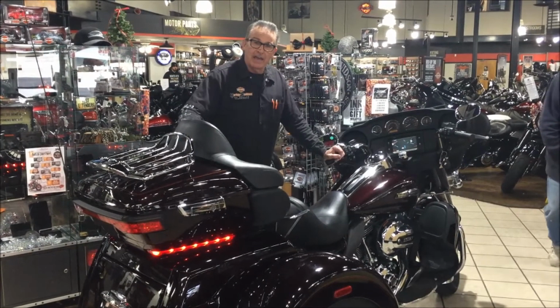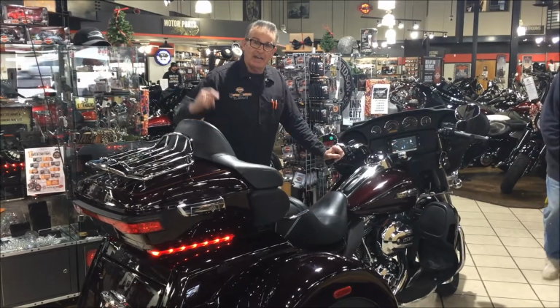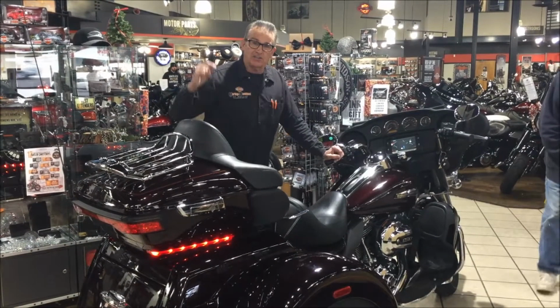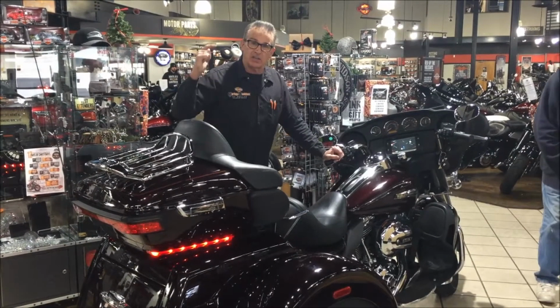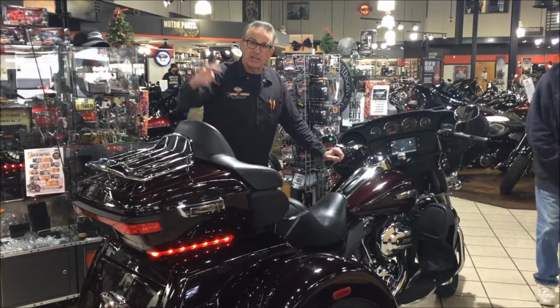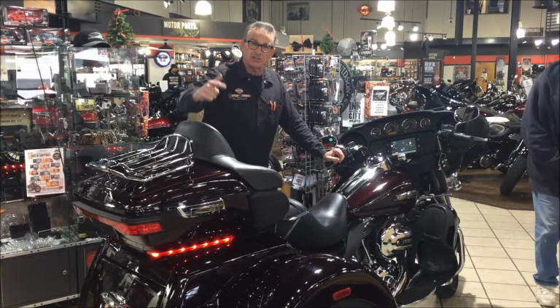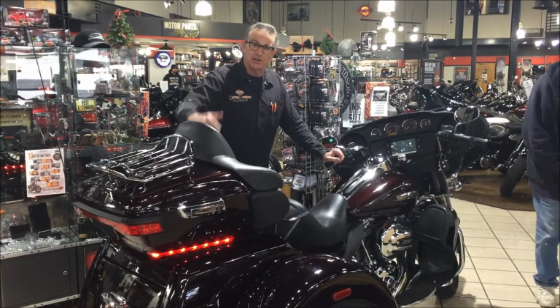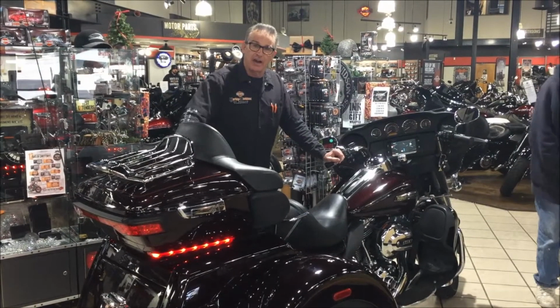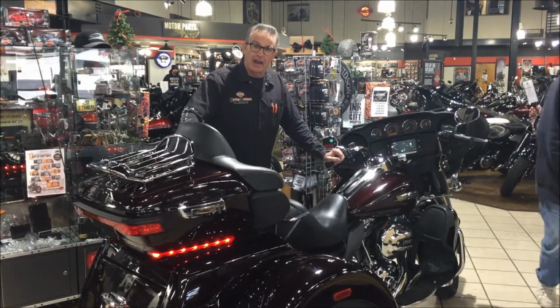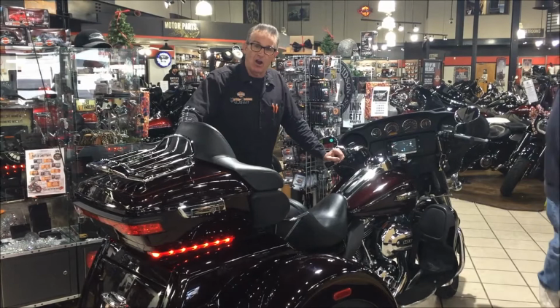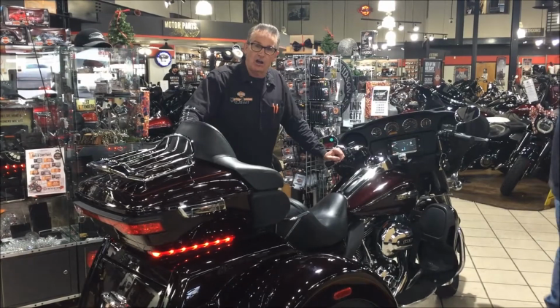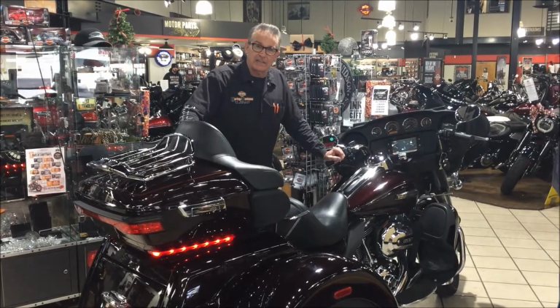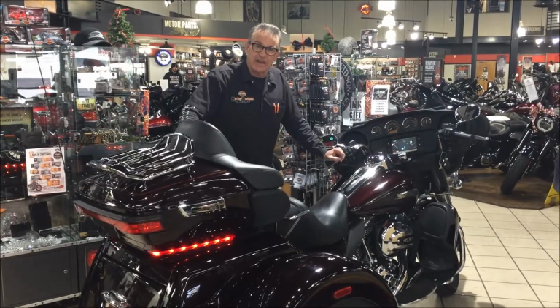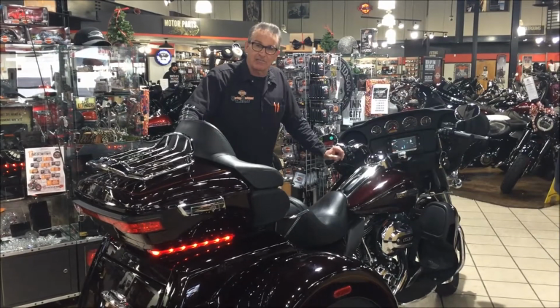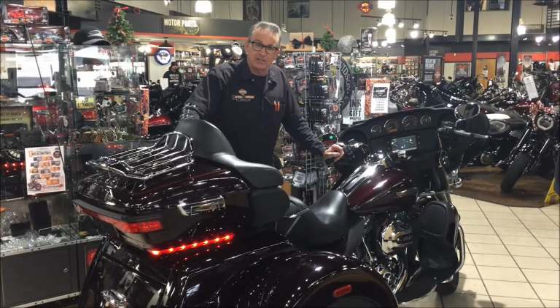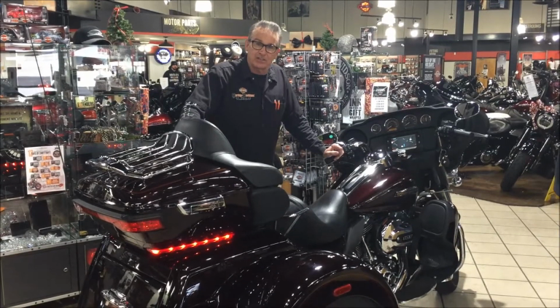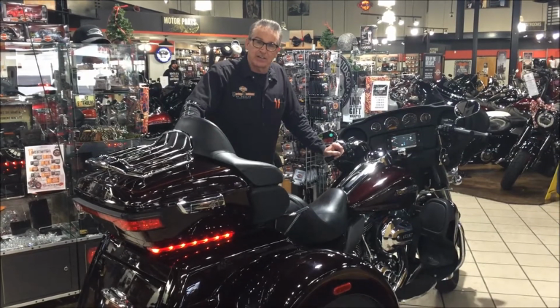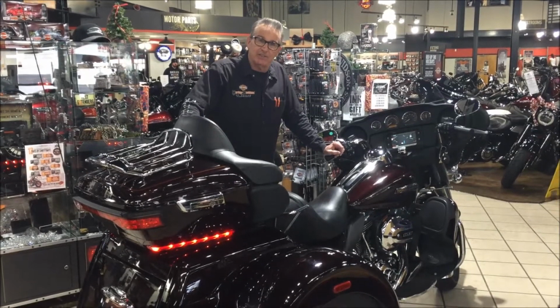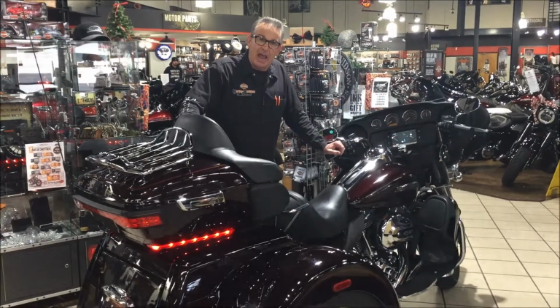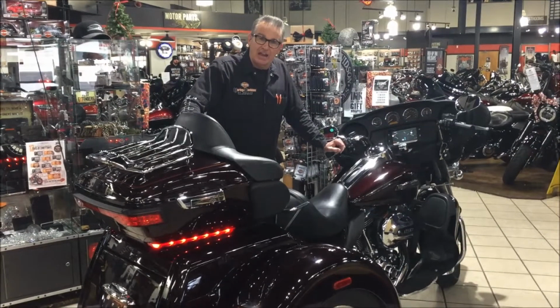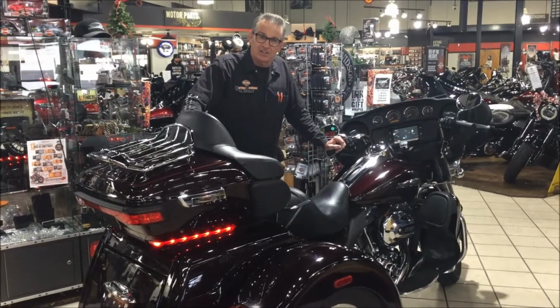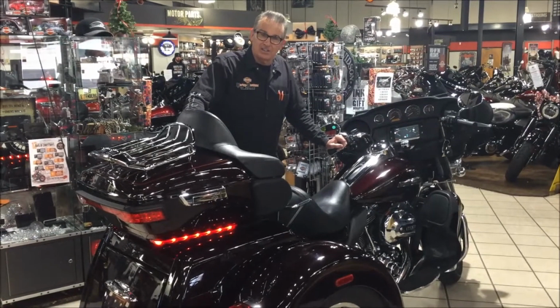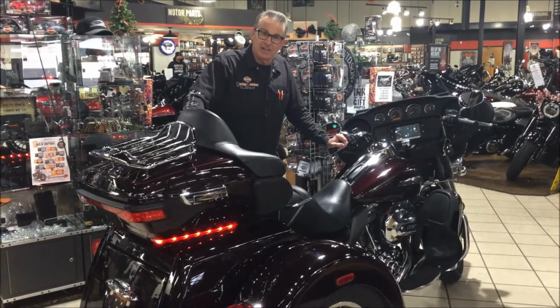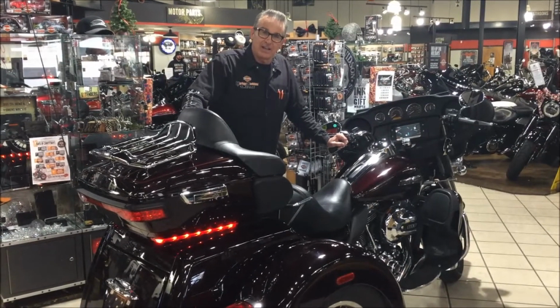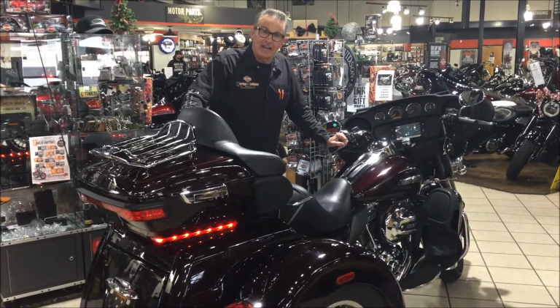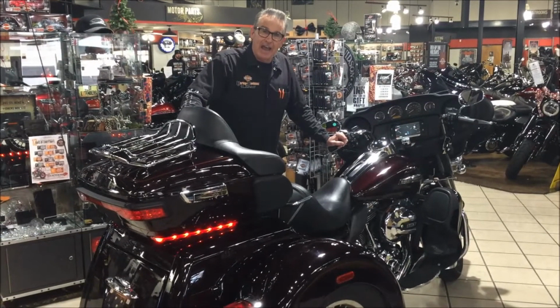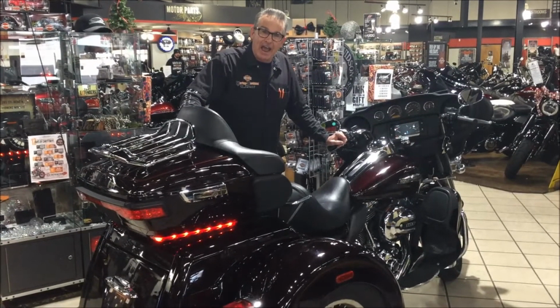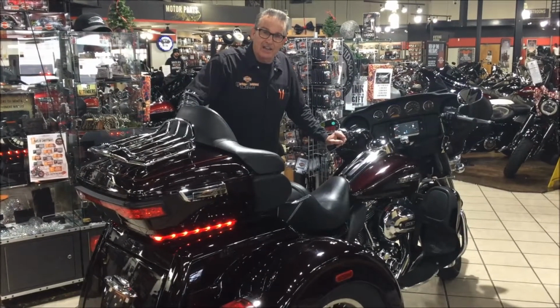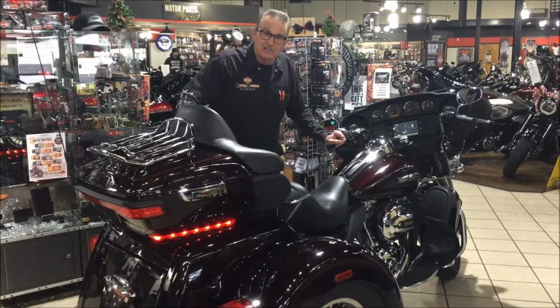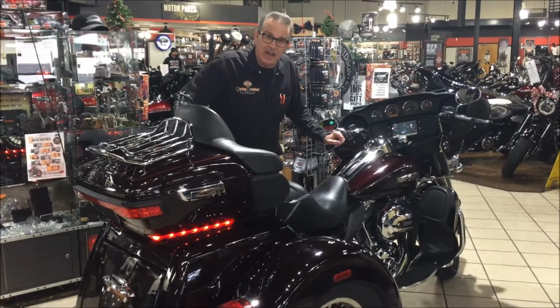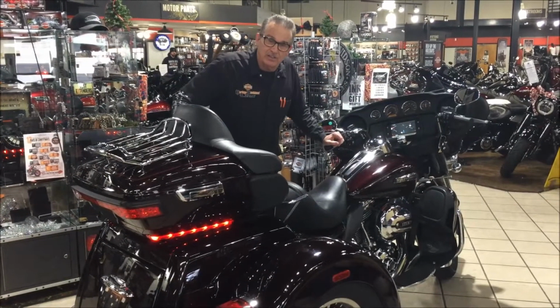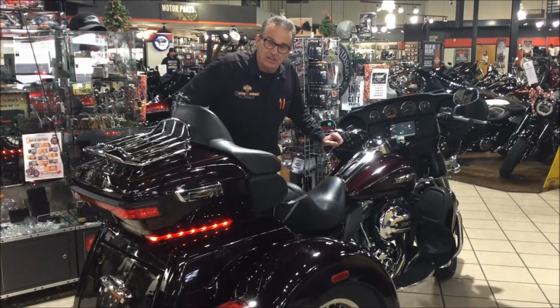Again, it's Giesel at Harley-Davidson of Dallas in Allen, Texas.